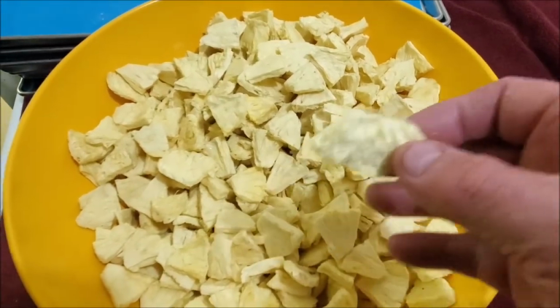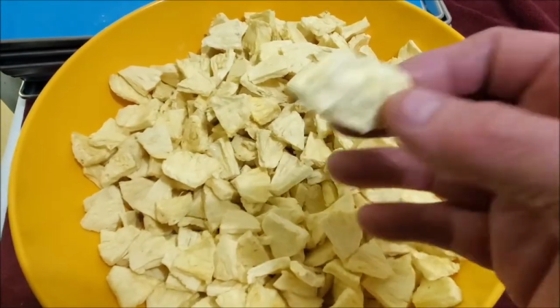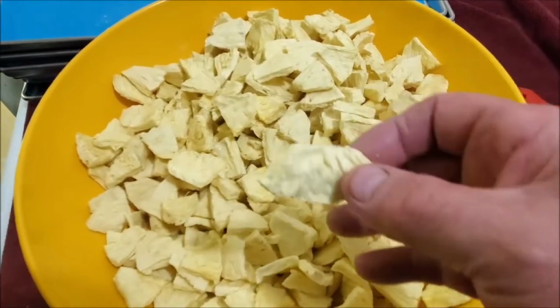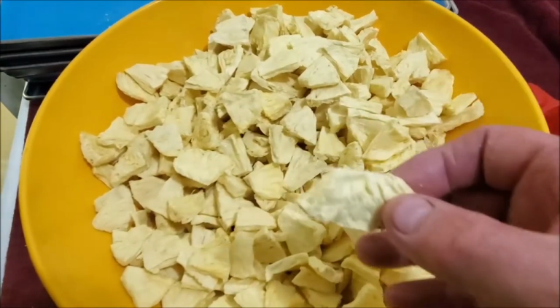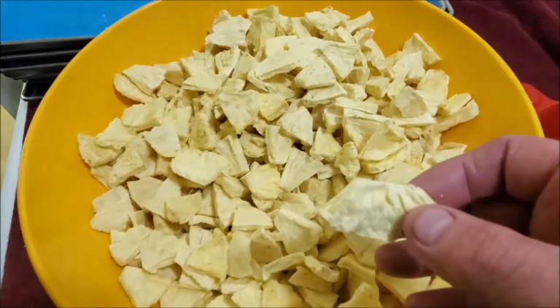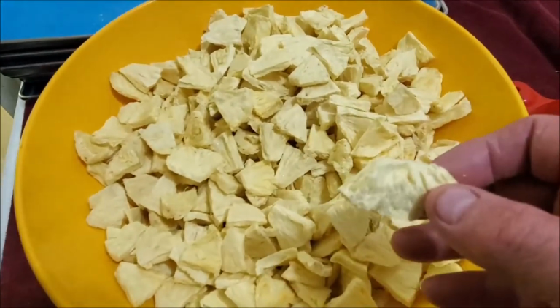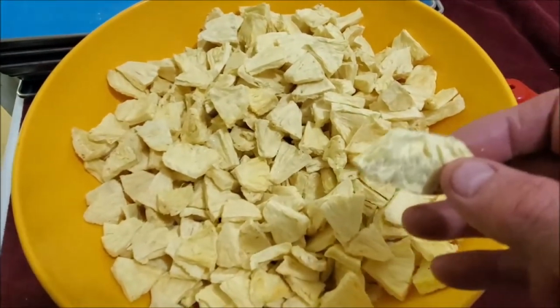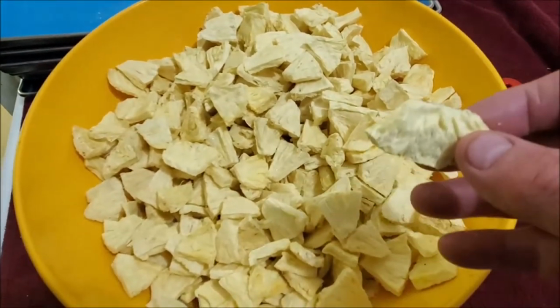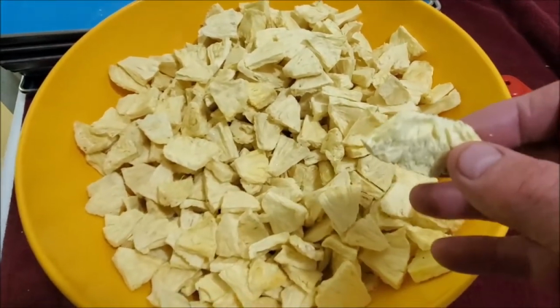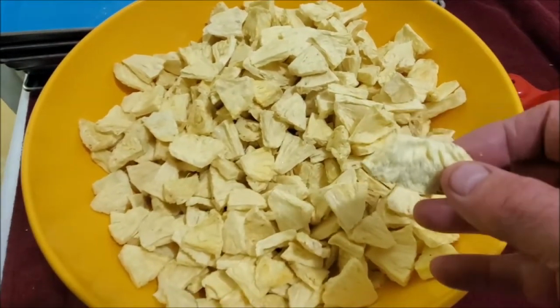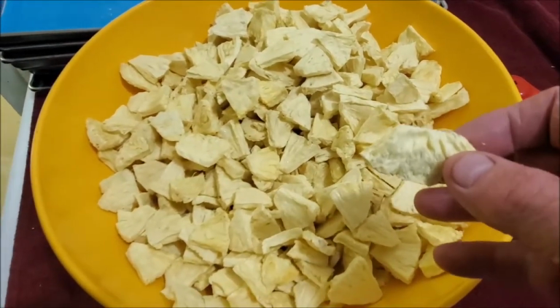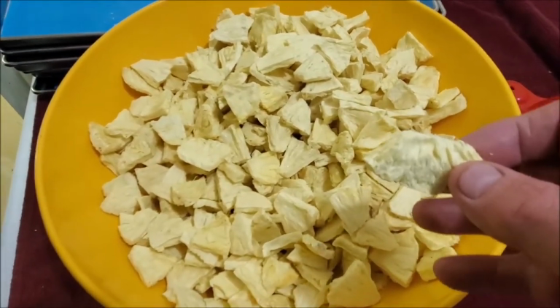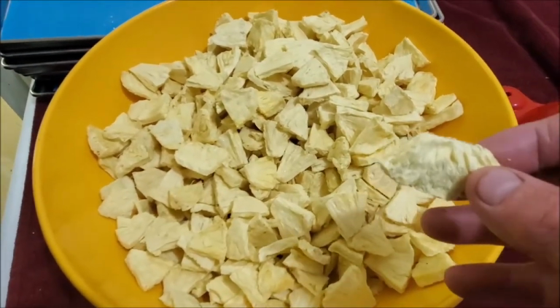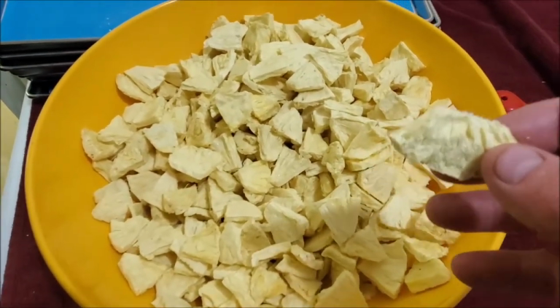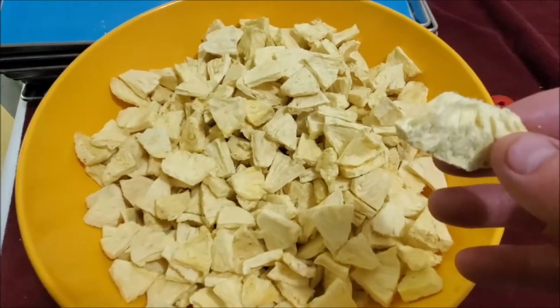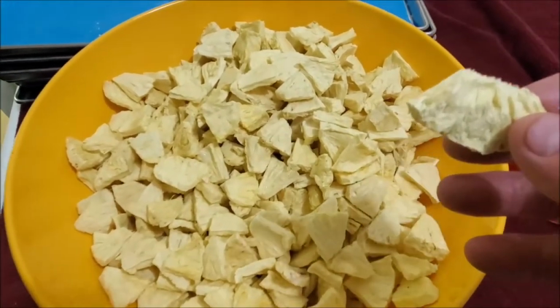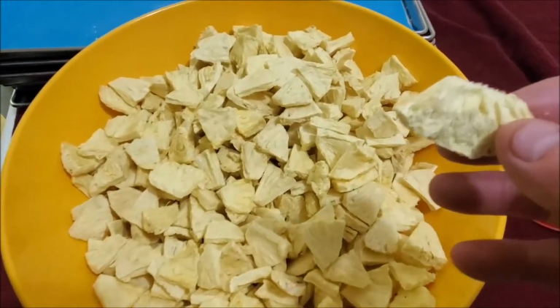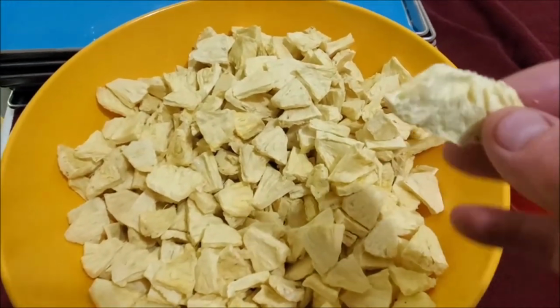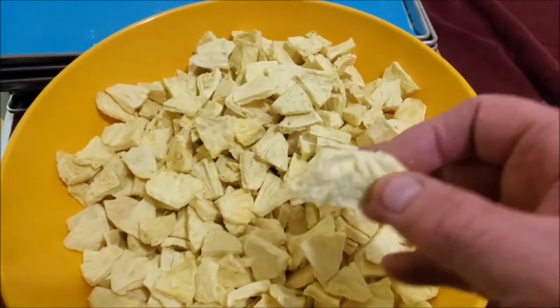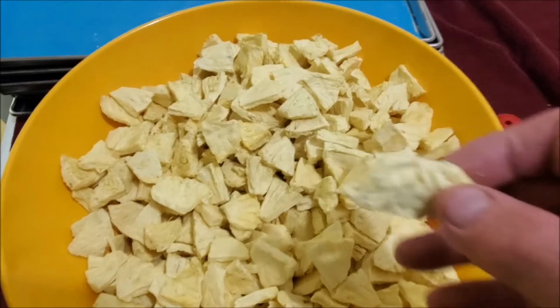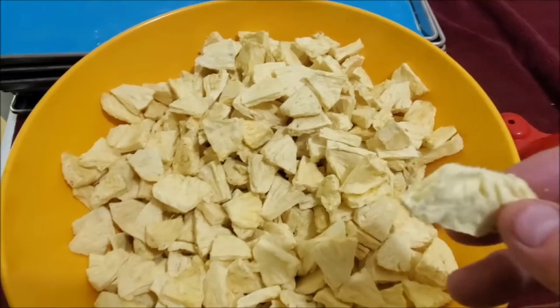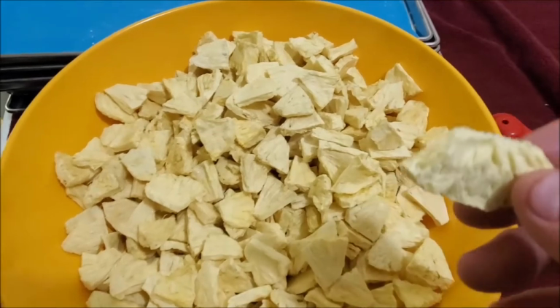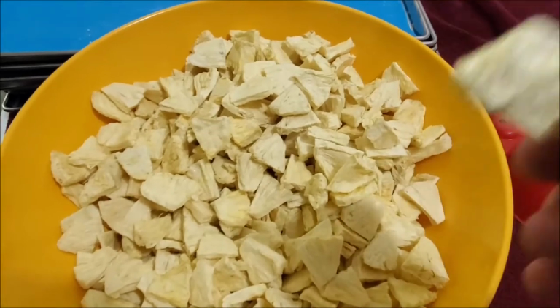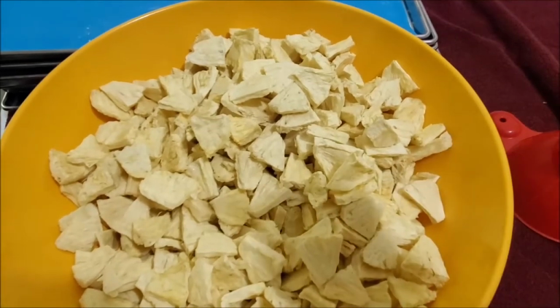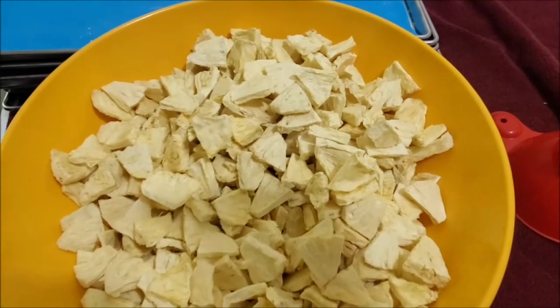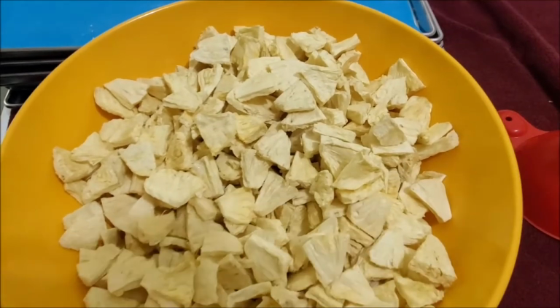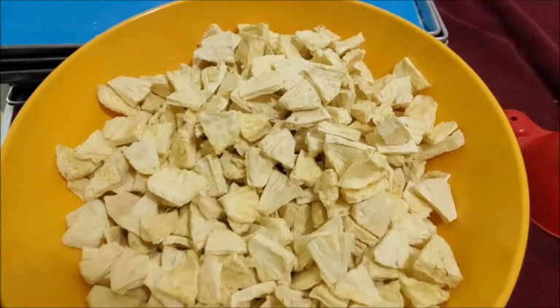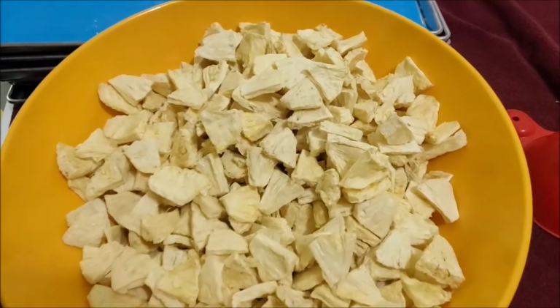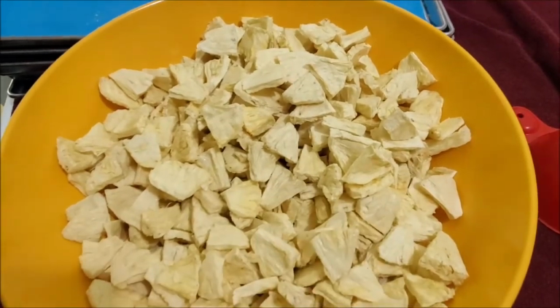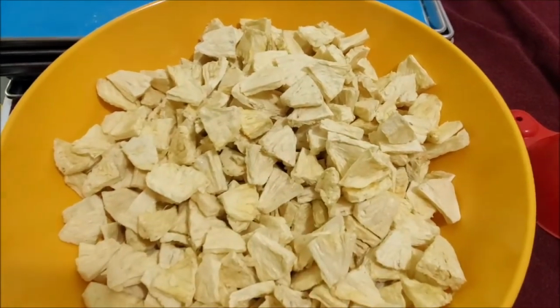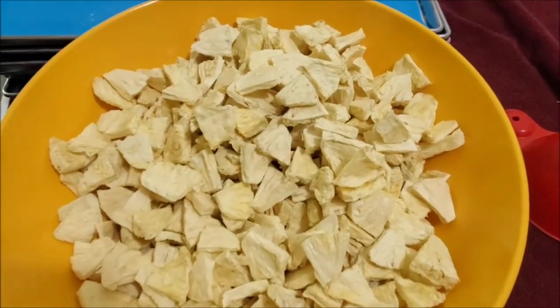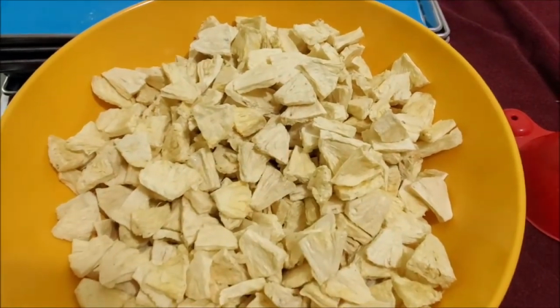We ran this a little extra because we want to make sure all the moisture was out. Now we're just going to bag this up.